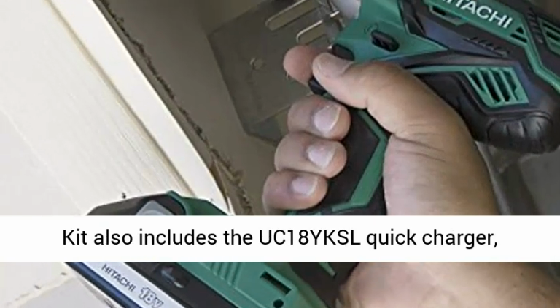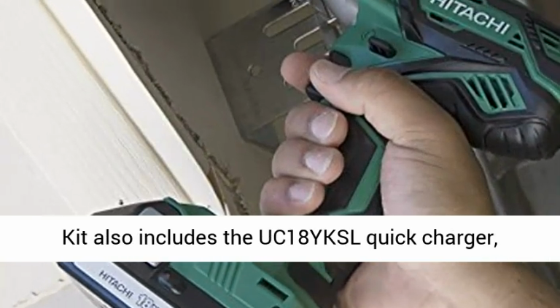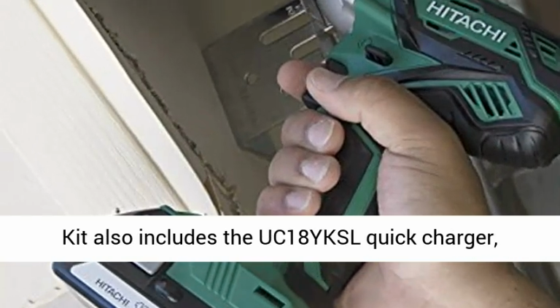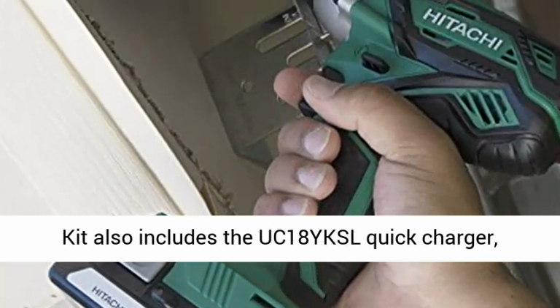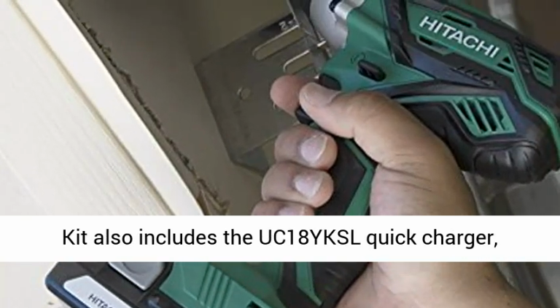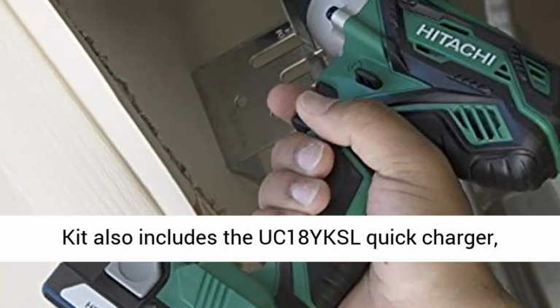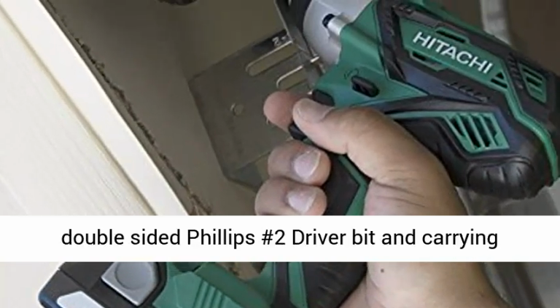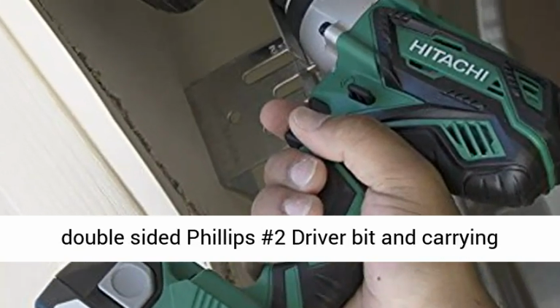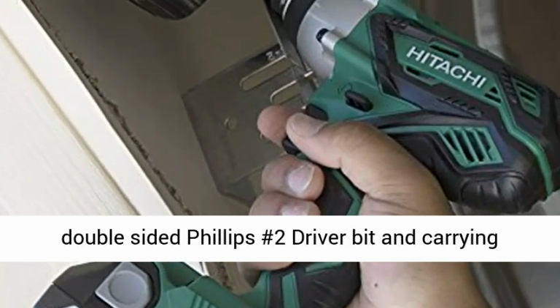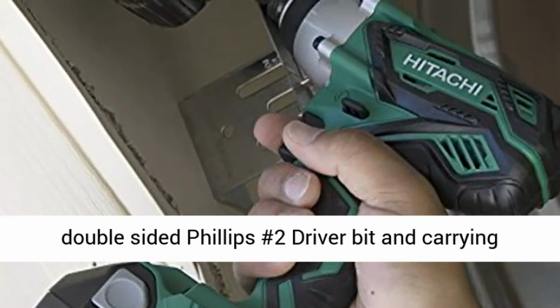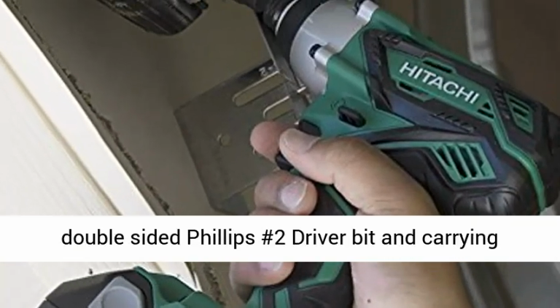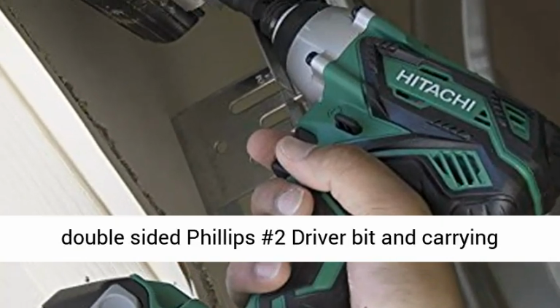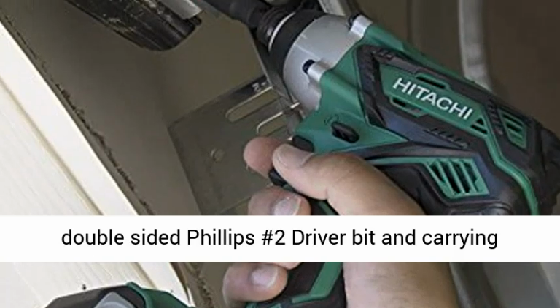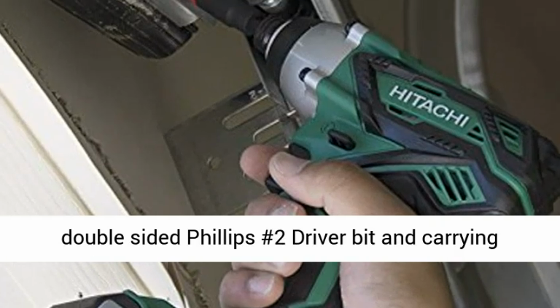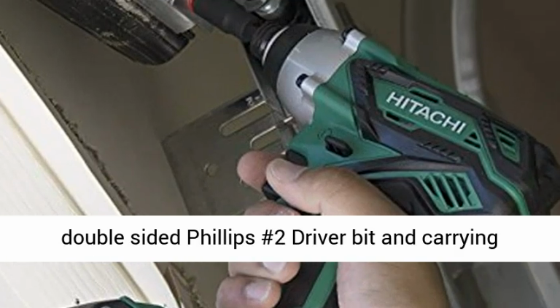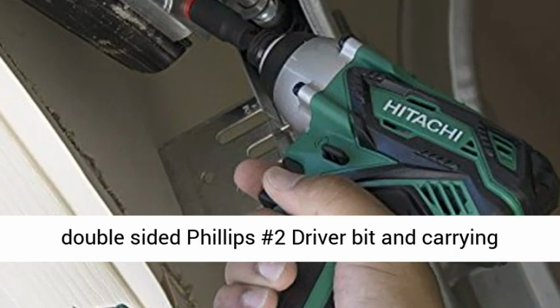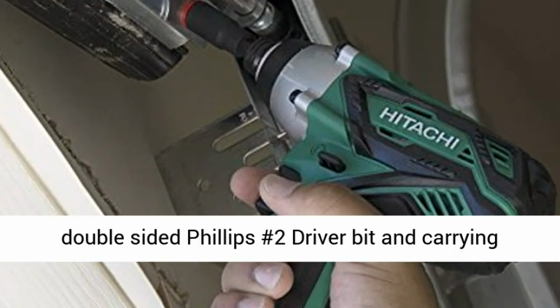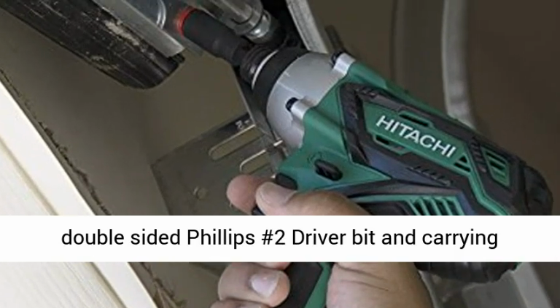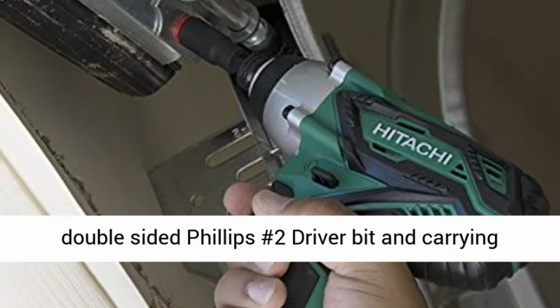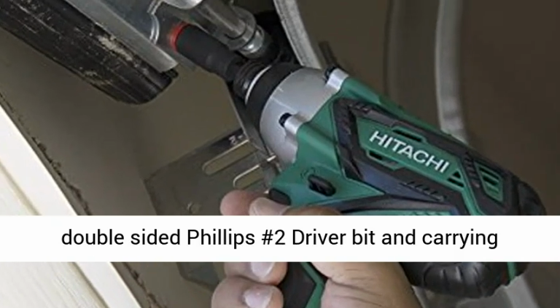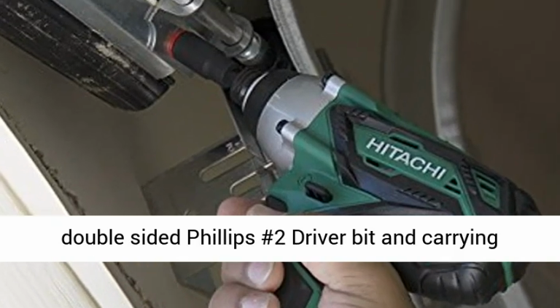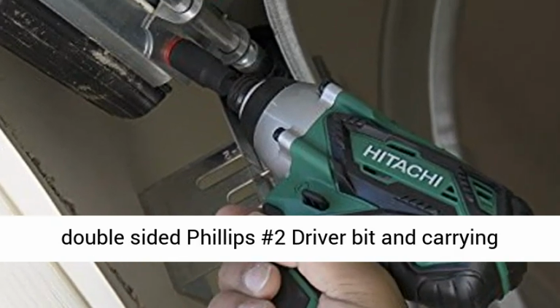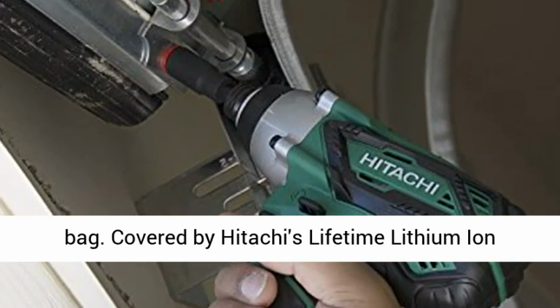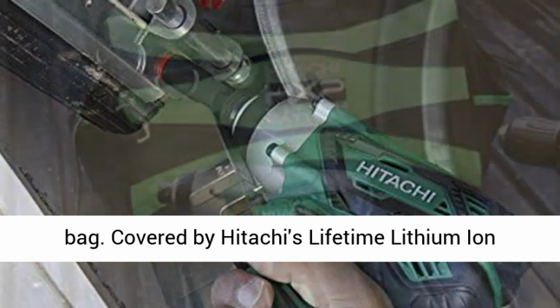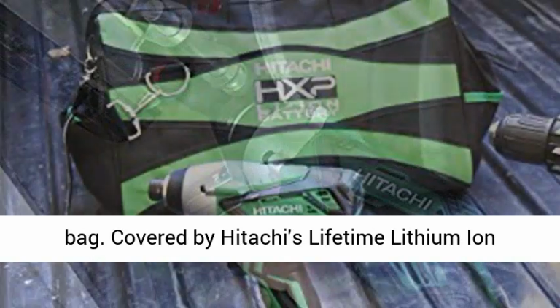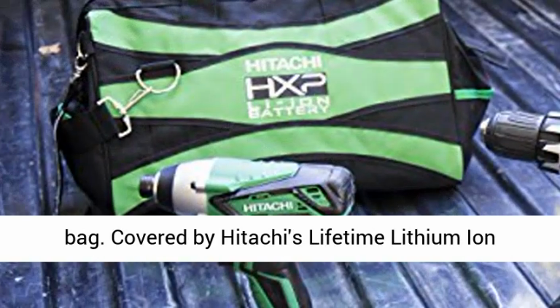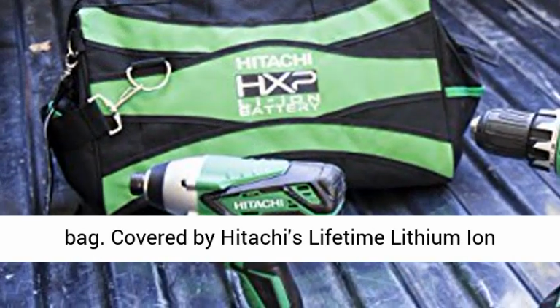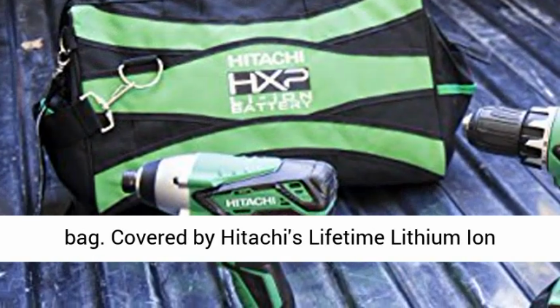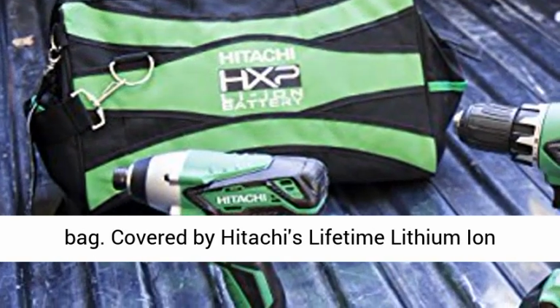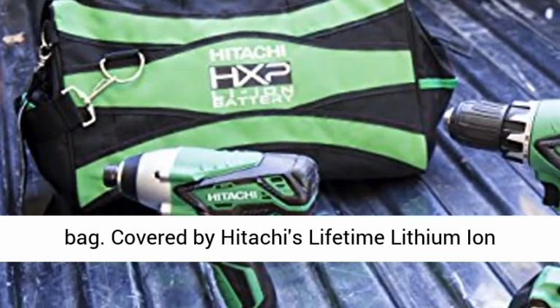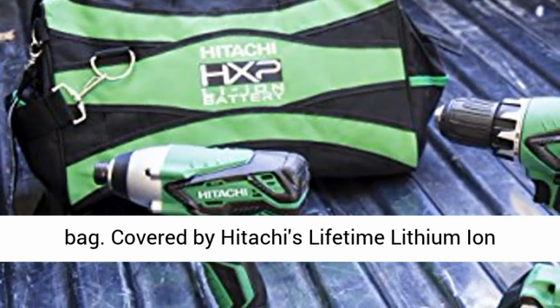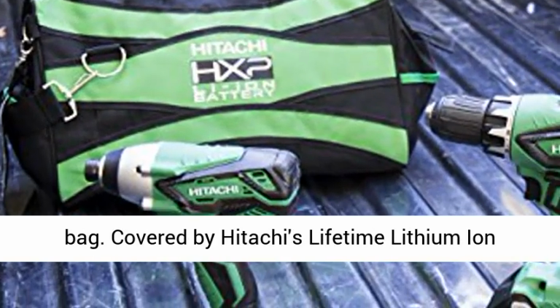The kit also includes the UC18YKSL Quick Charger, a double-sided Phillips No. 2 Driver Bit, and a Carrying Bag.